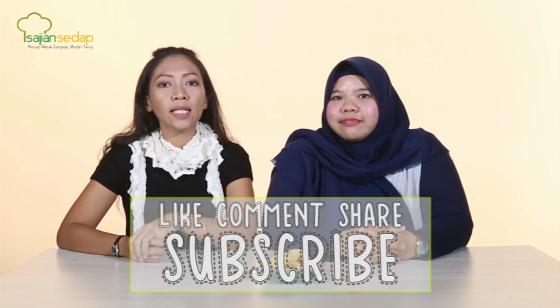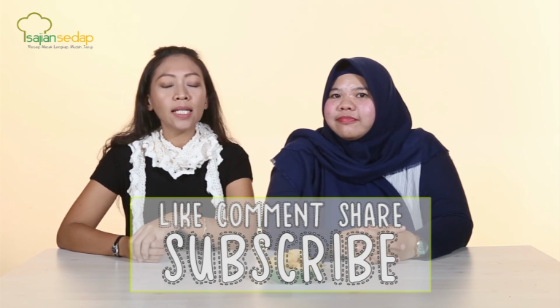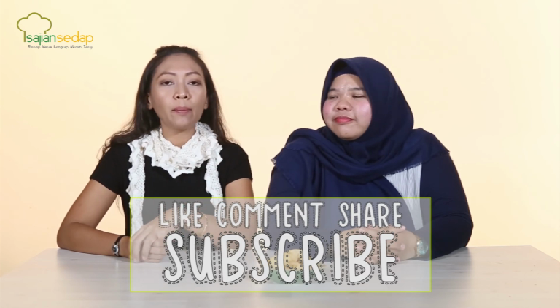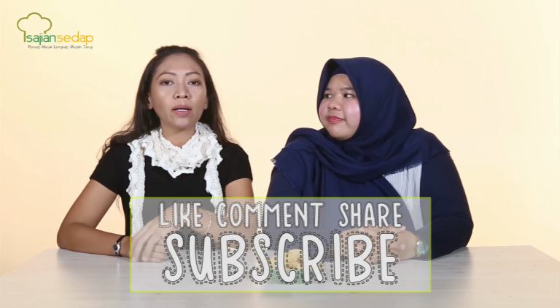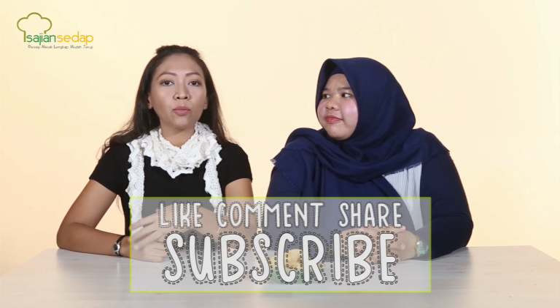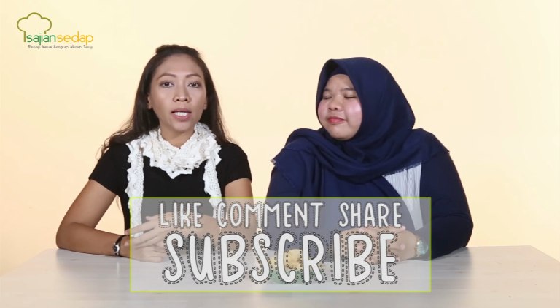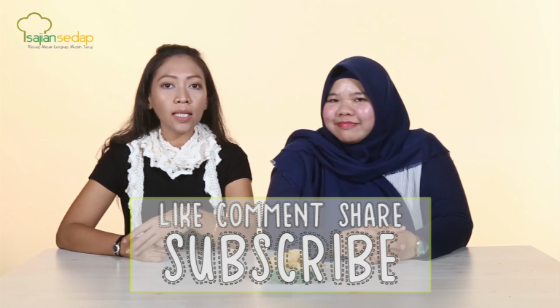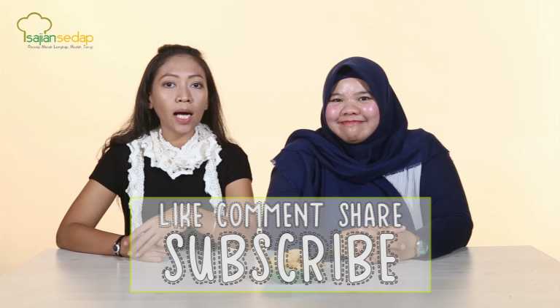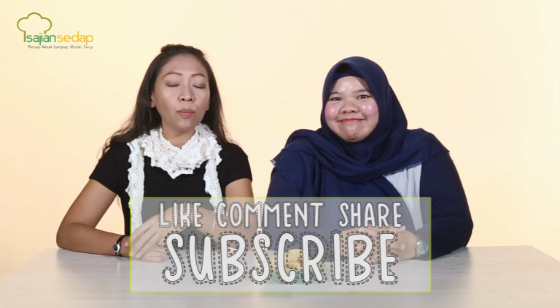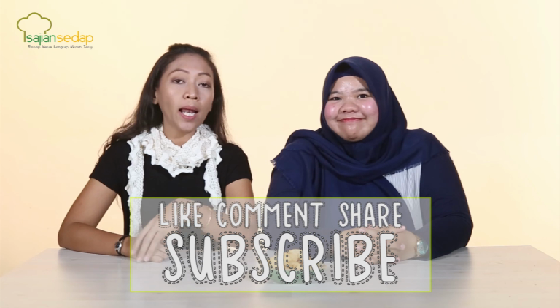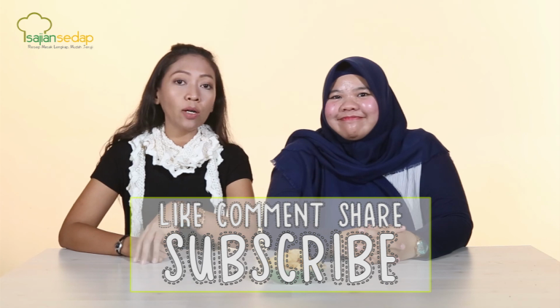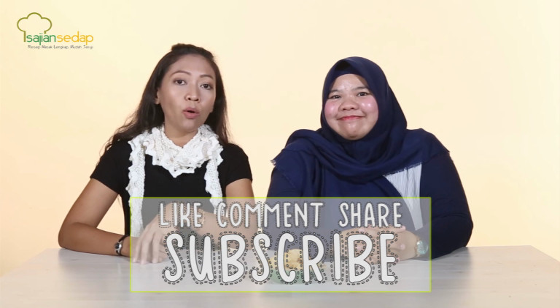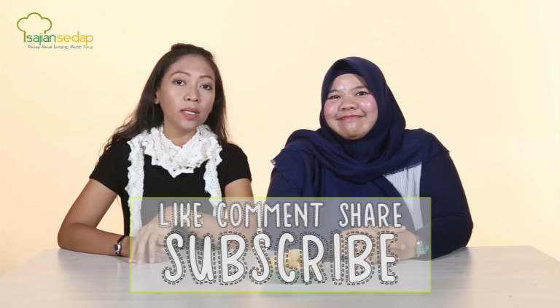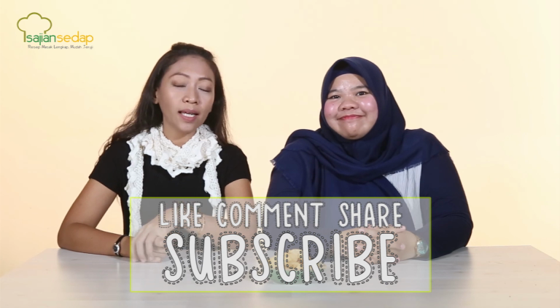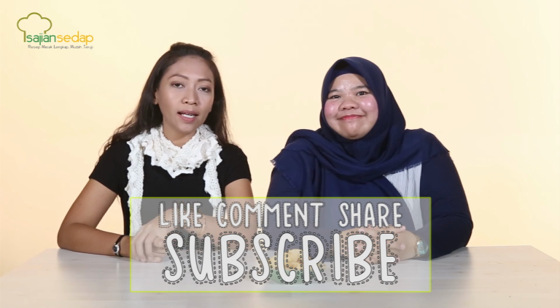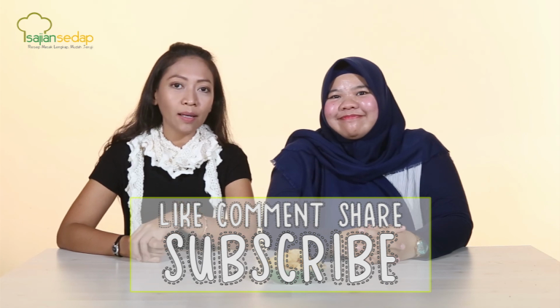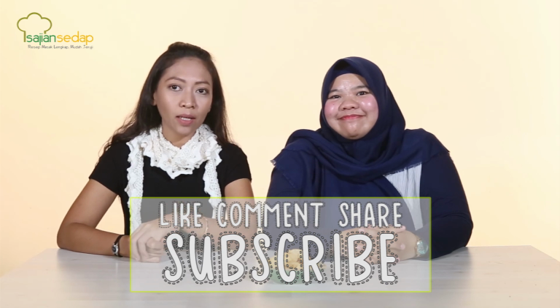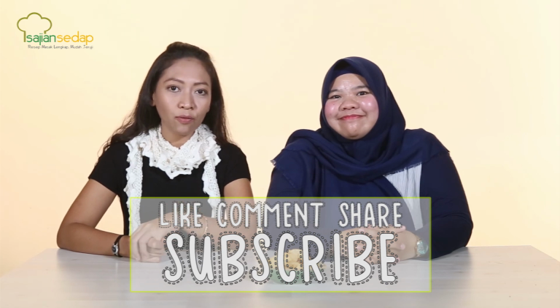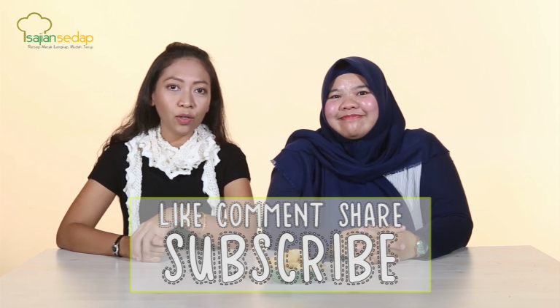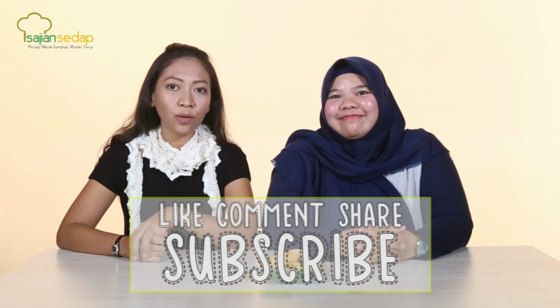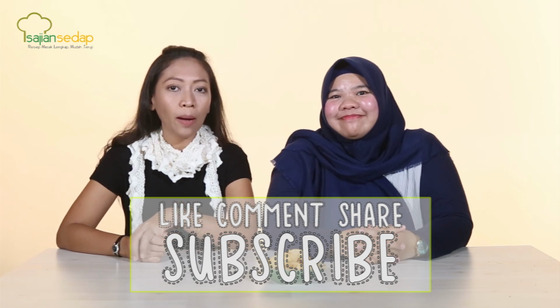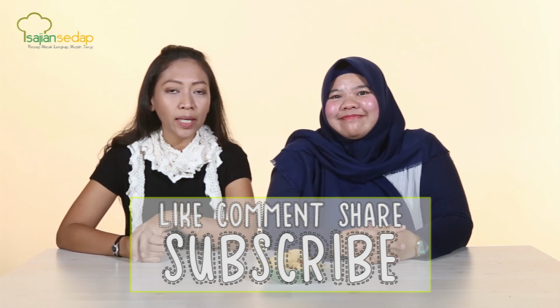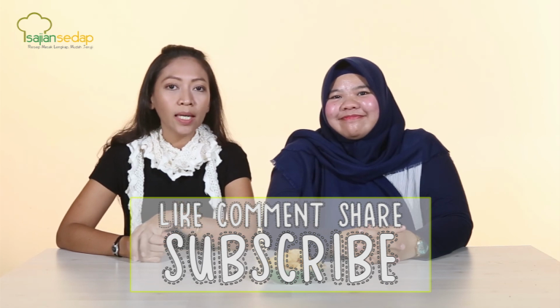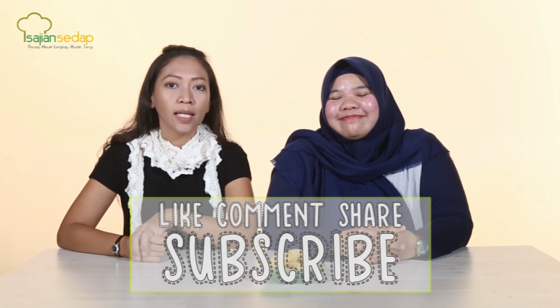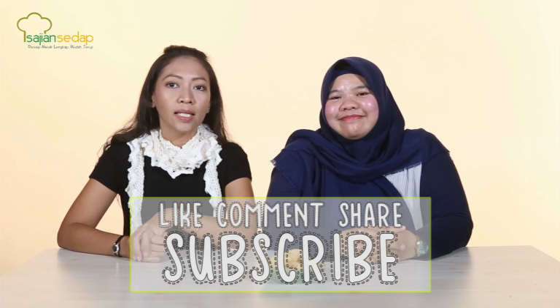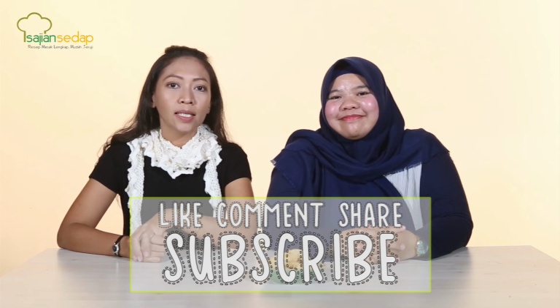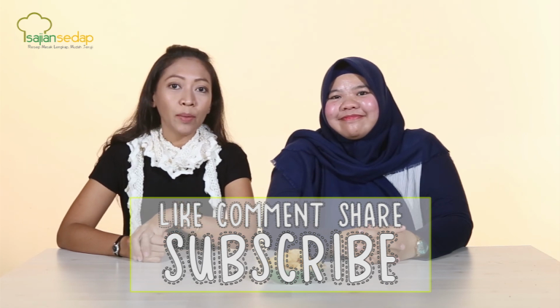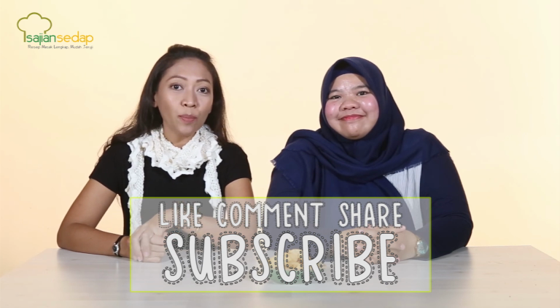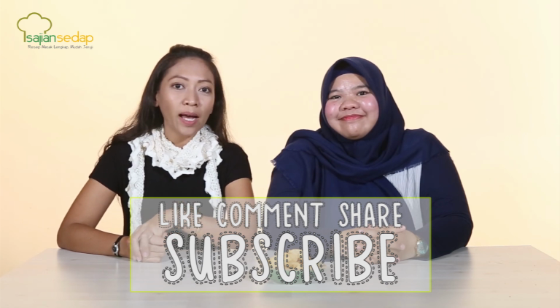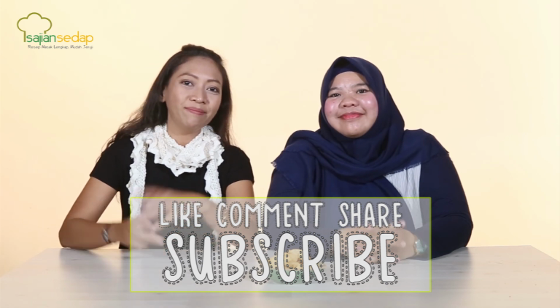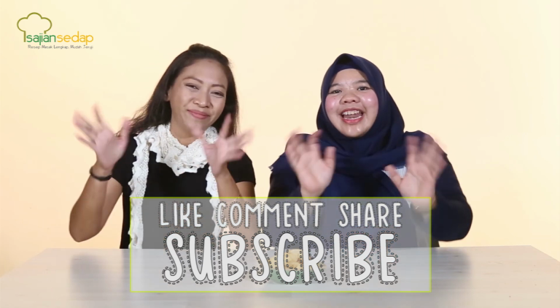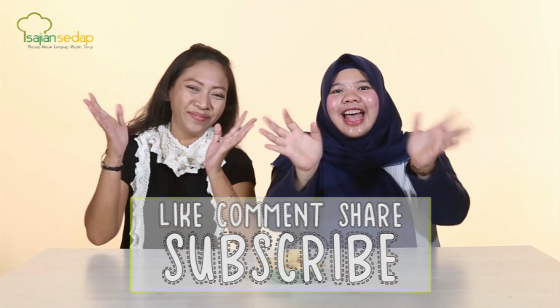Sampai jumpa lagi! Jangan lupa like, comment, share, dan subscribe. Sampai jumpa!